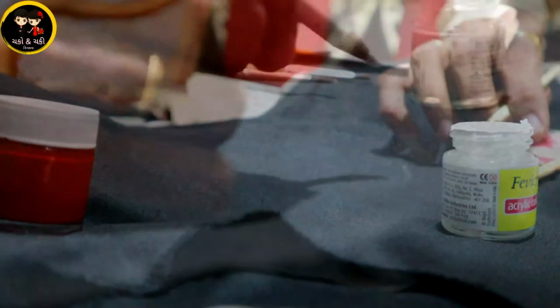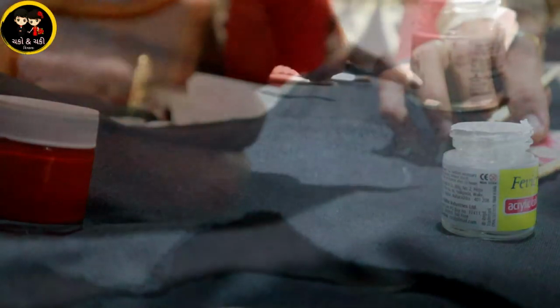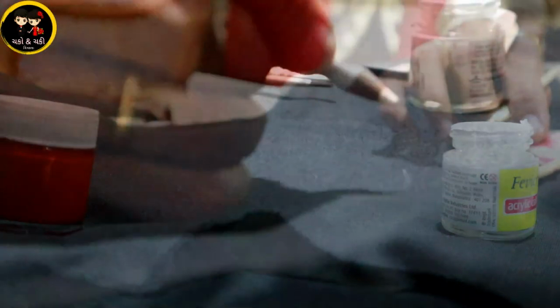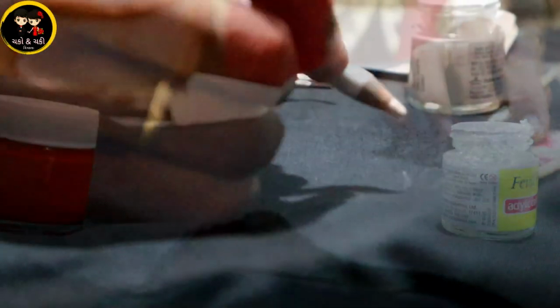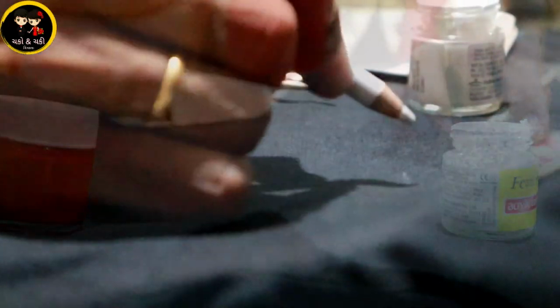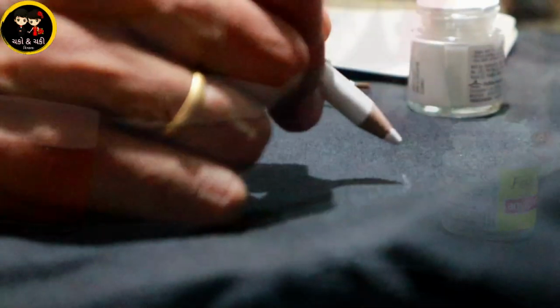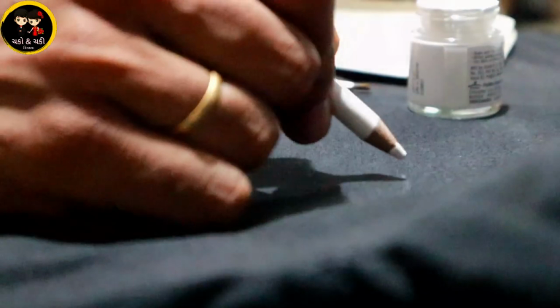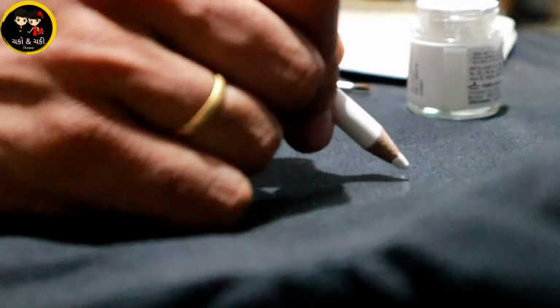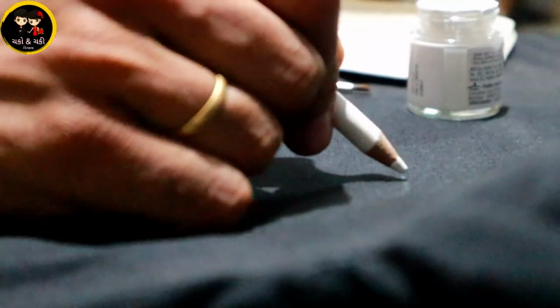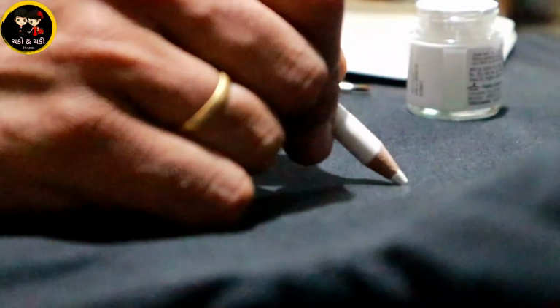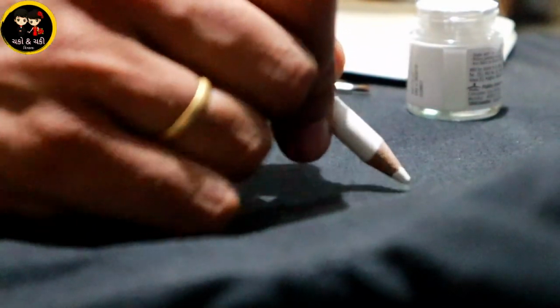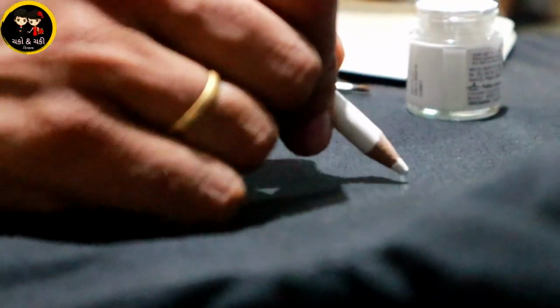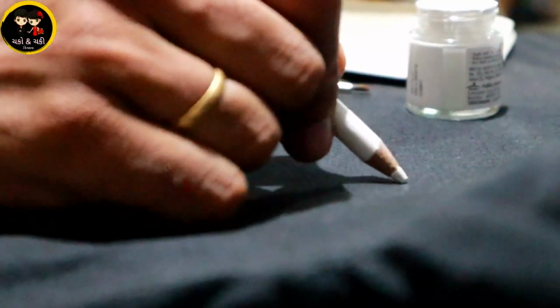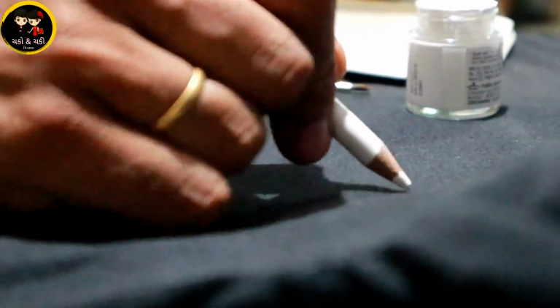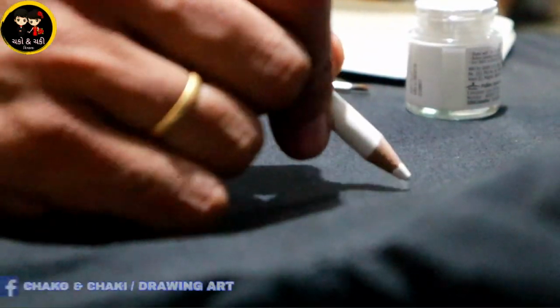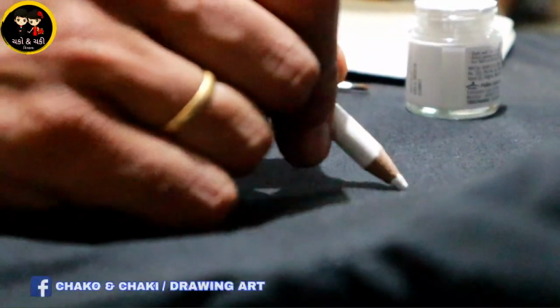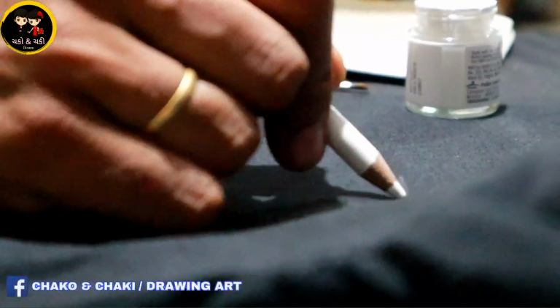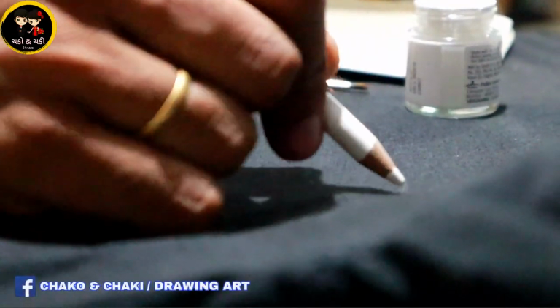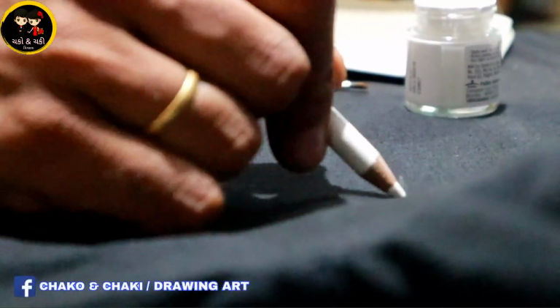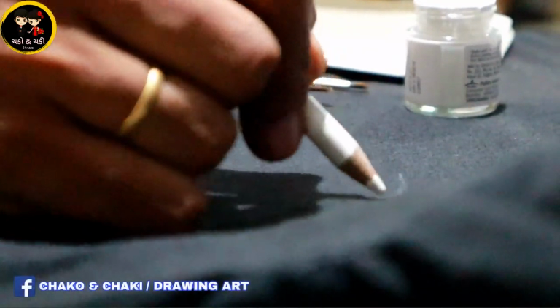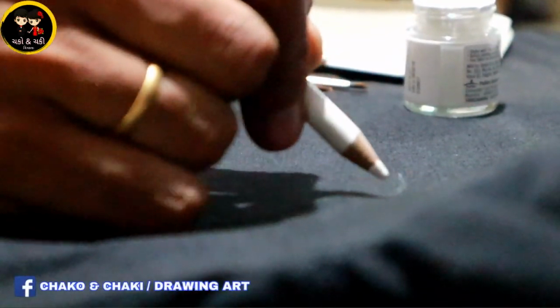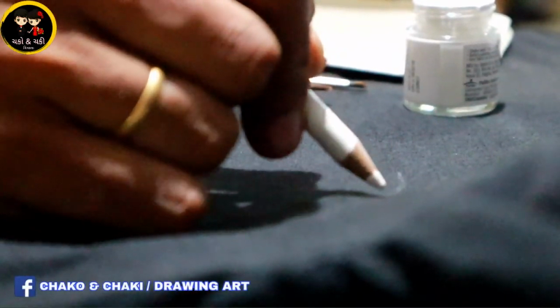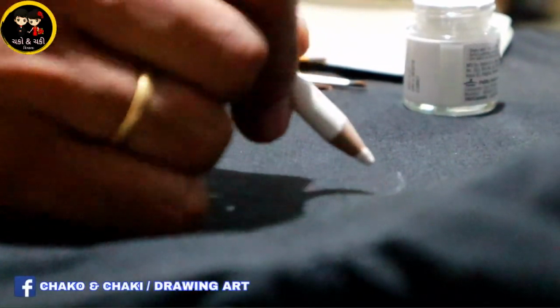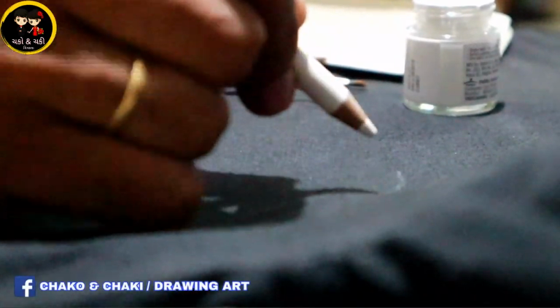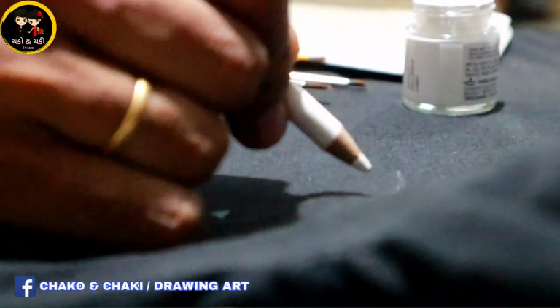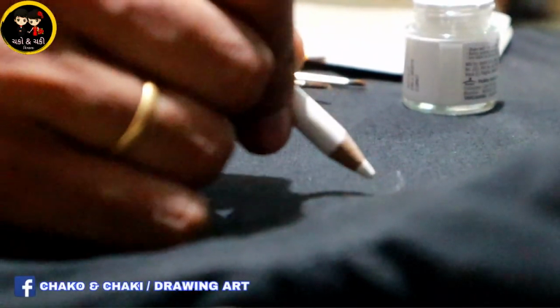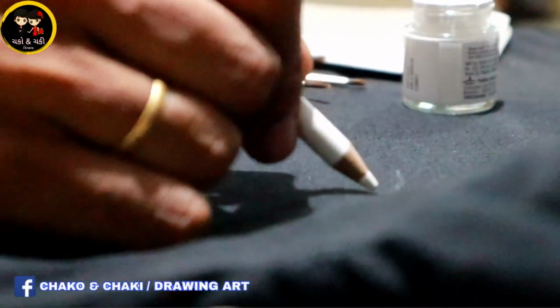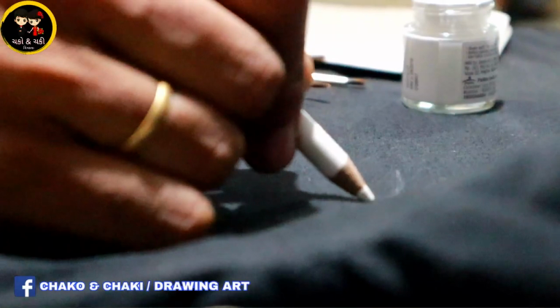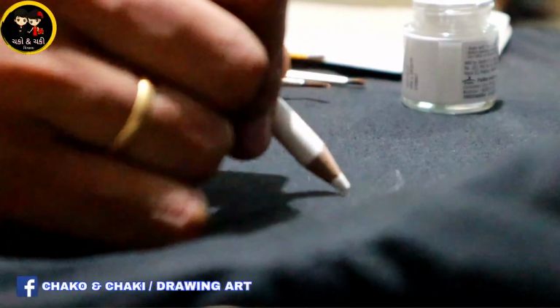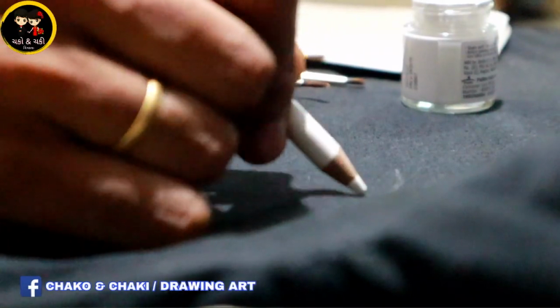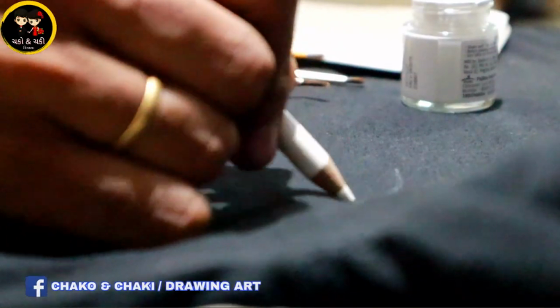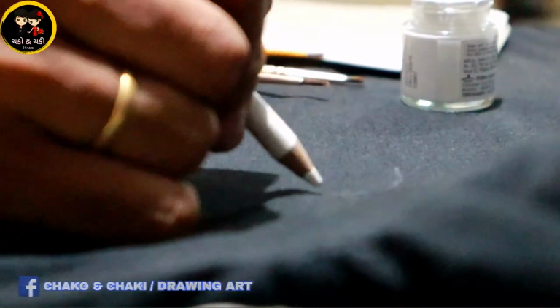We will make the design with the white pencil. We will draw a good drawing.